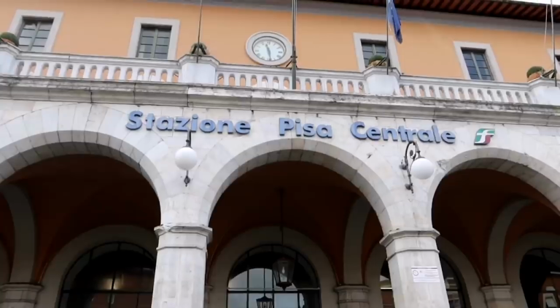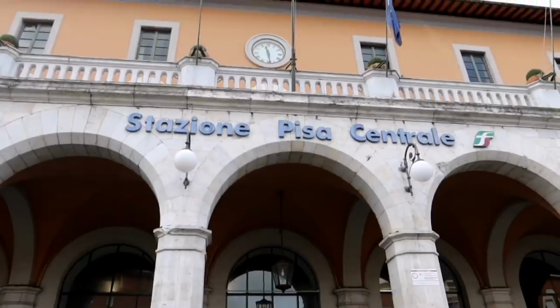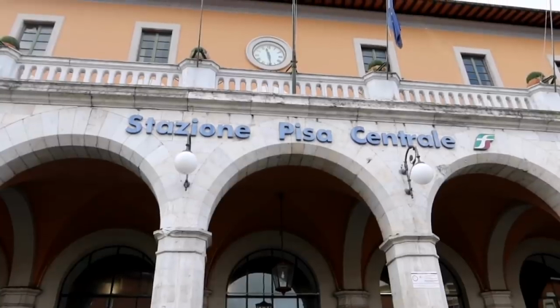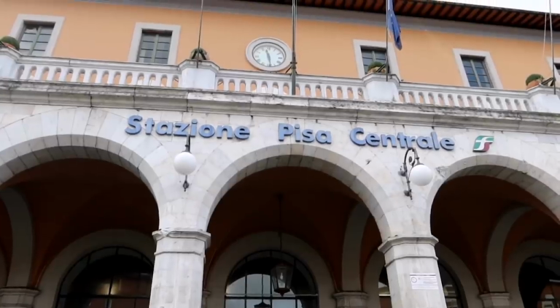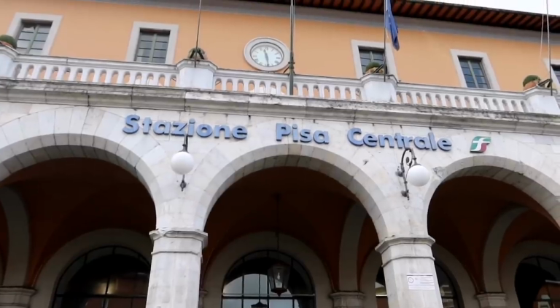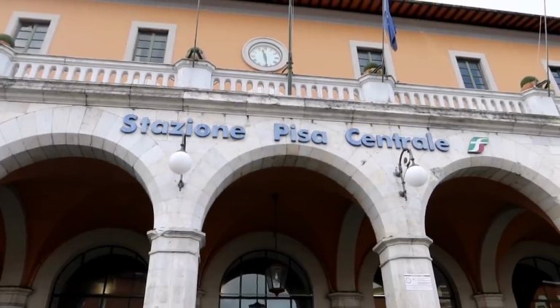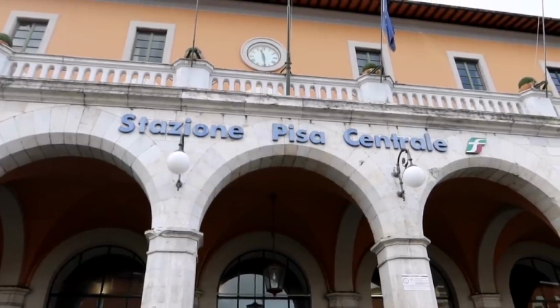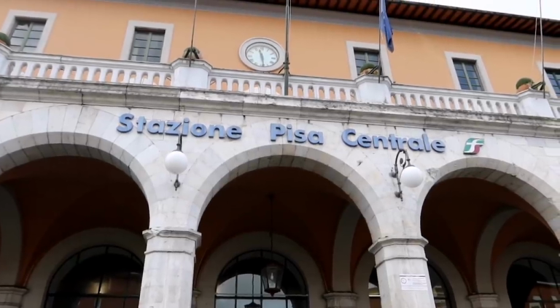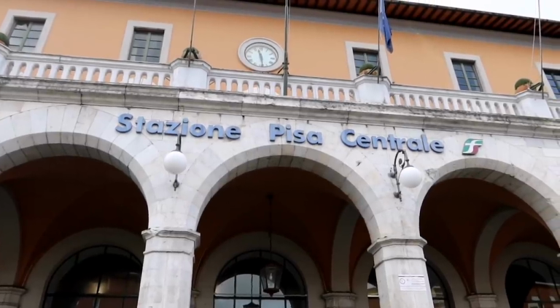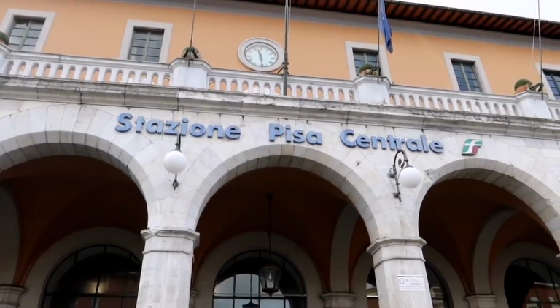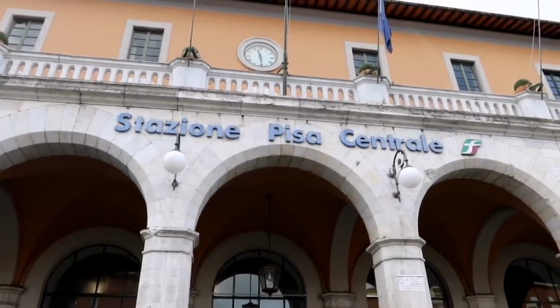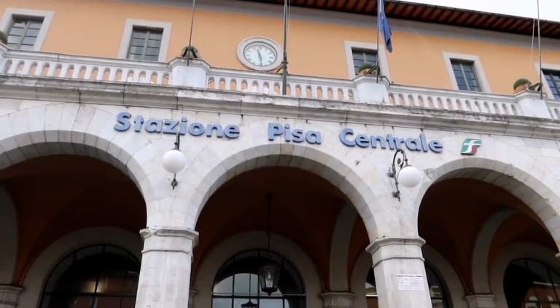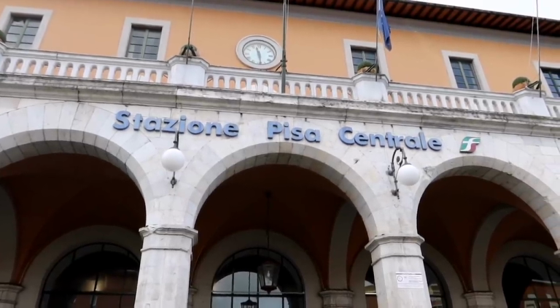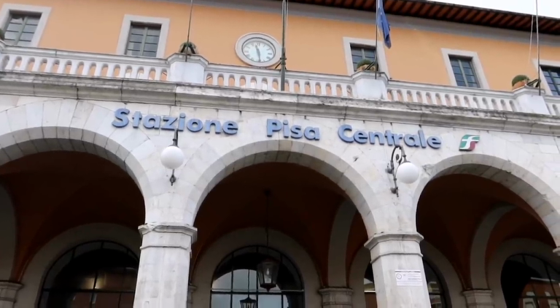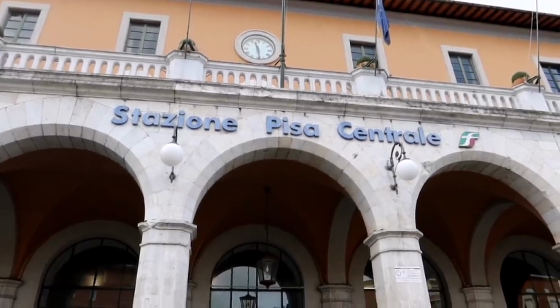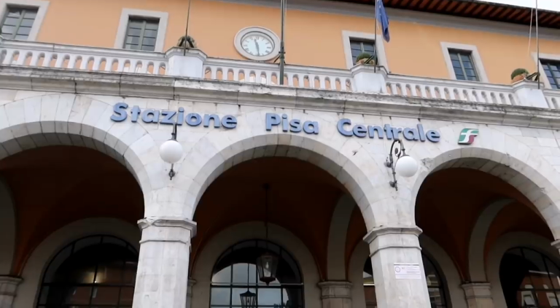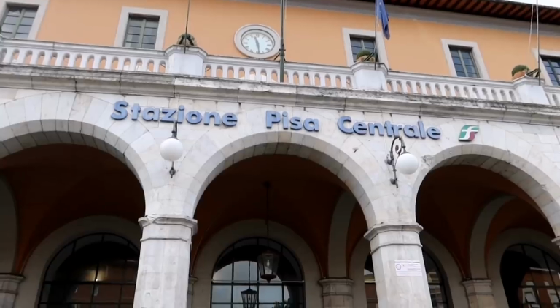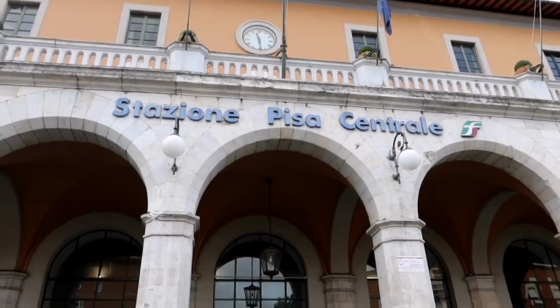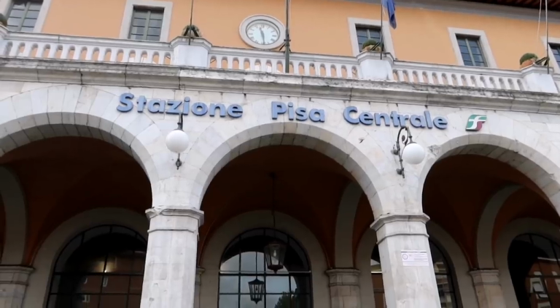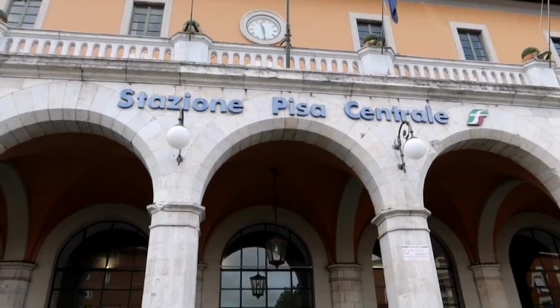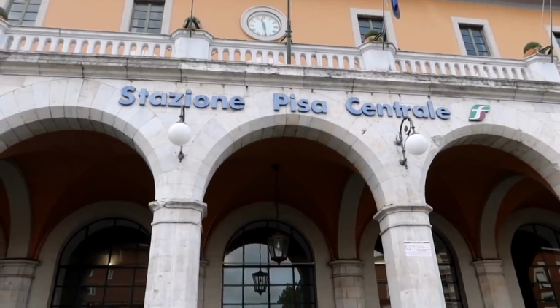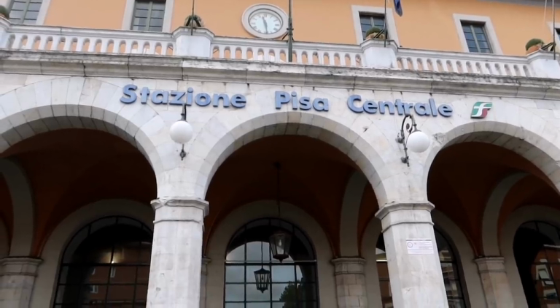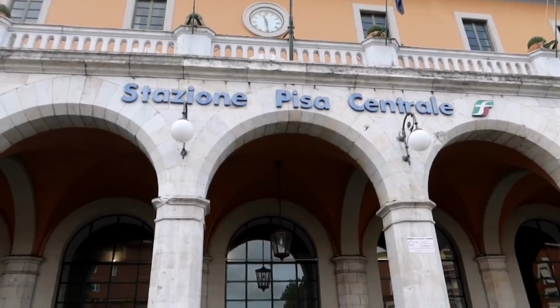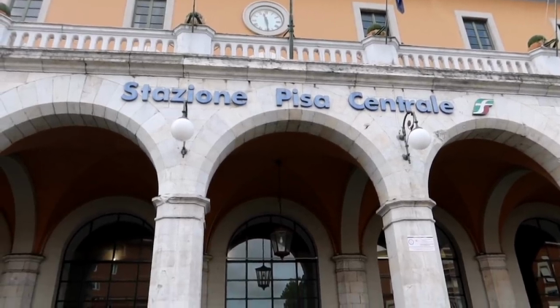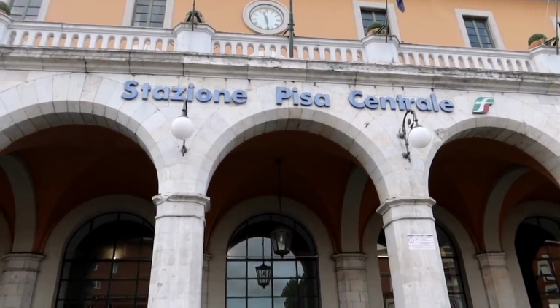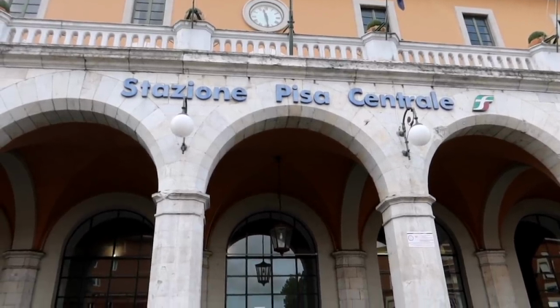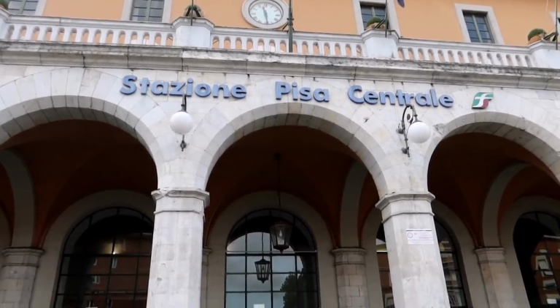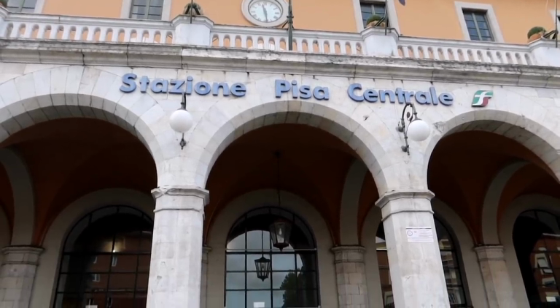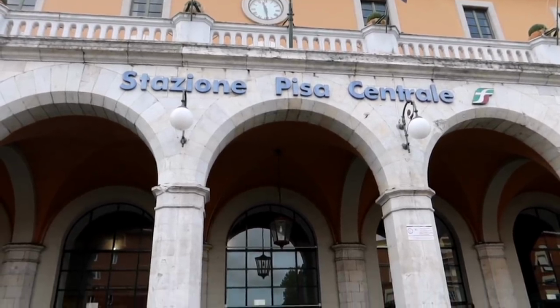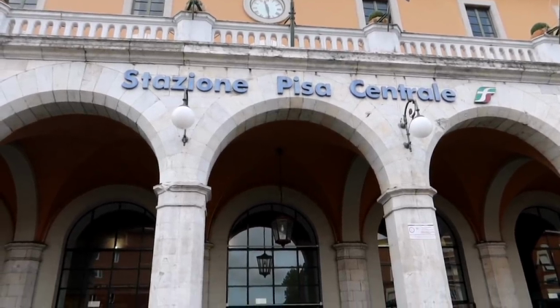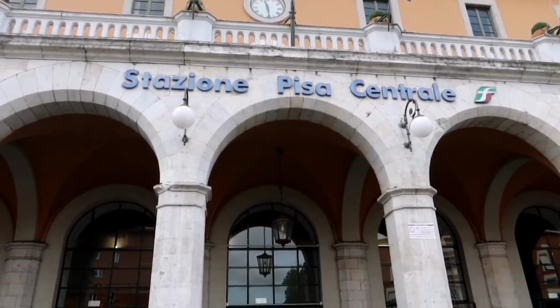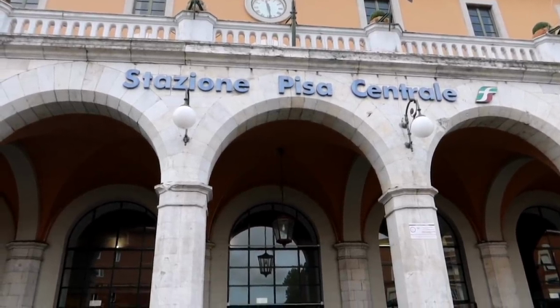We have arrived at Pisa Central Station. Looks like it's about a 25-minute walk to the Leaning Tower. Let's roll.